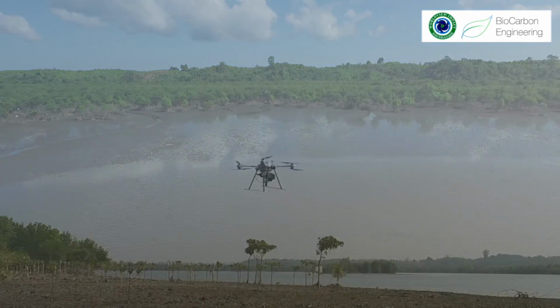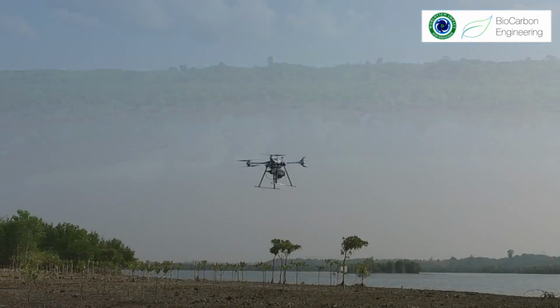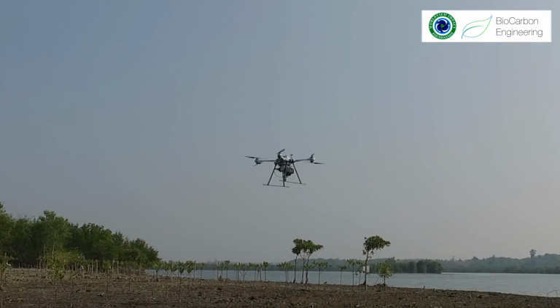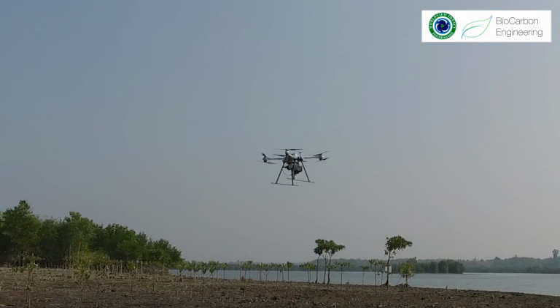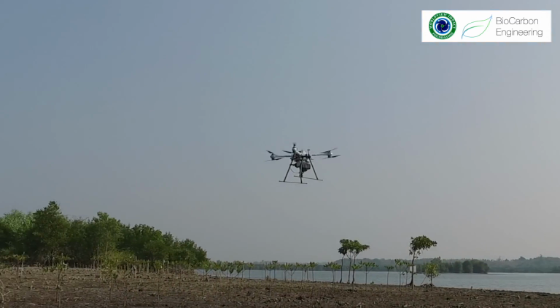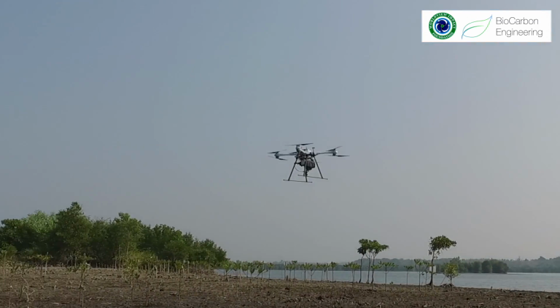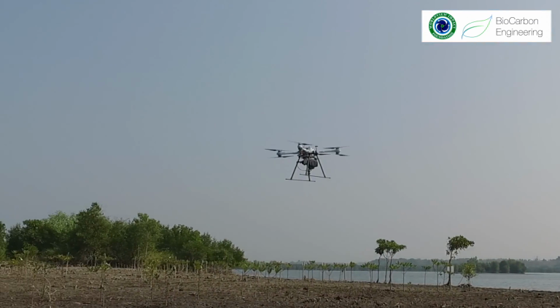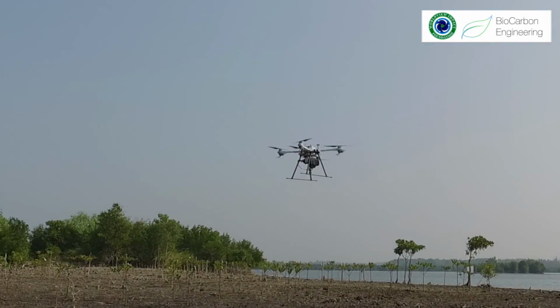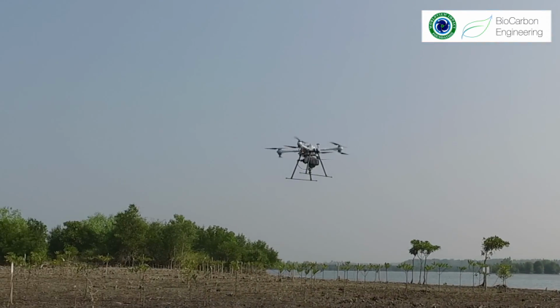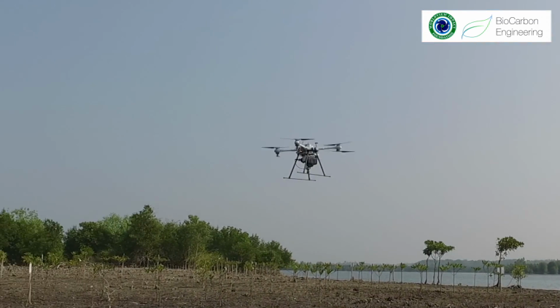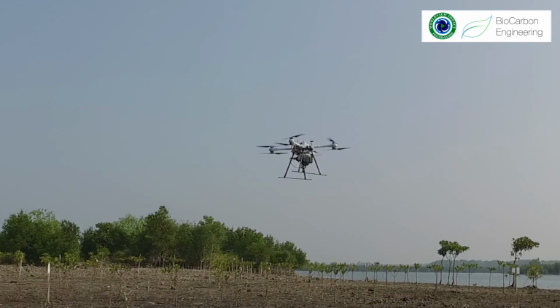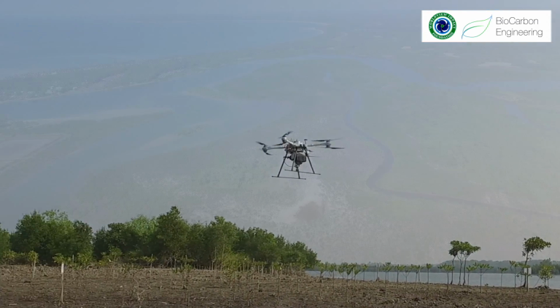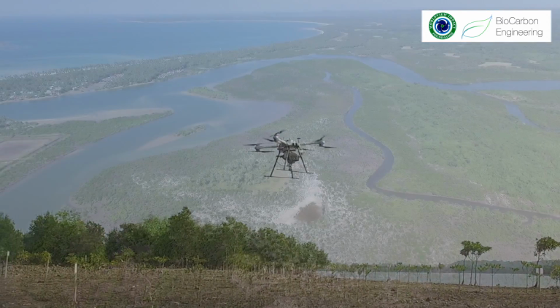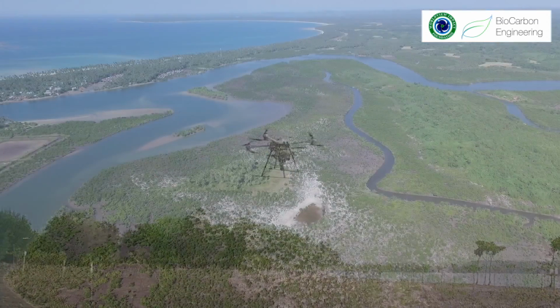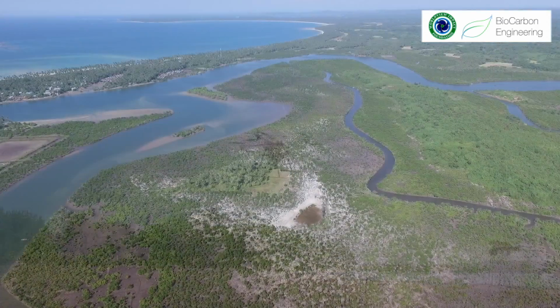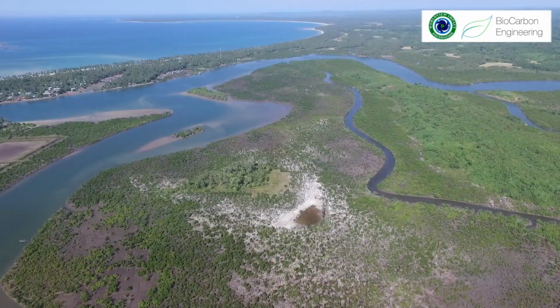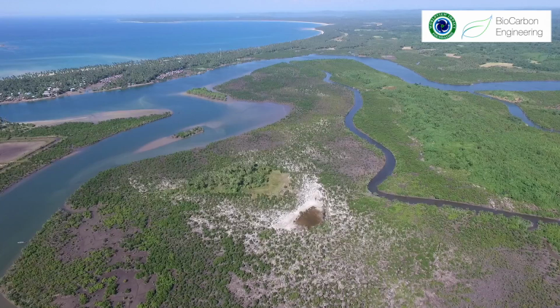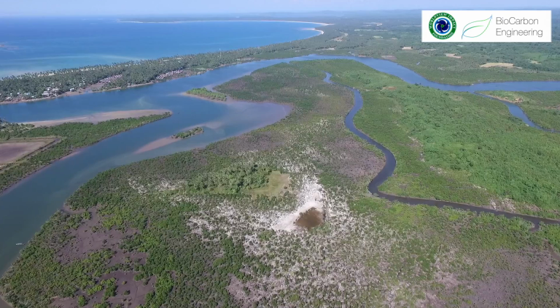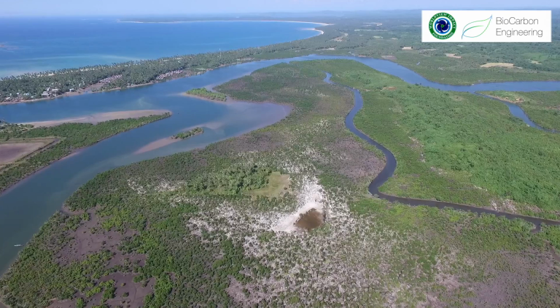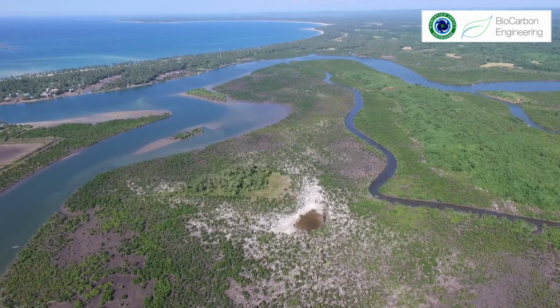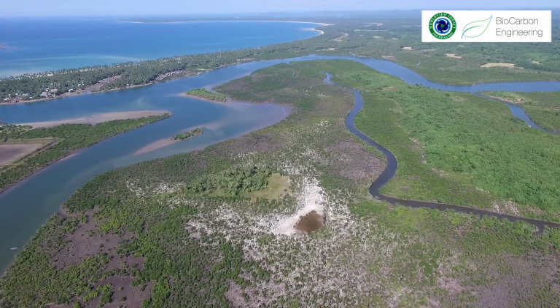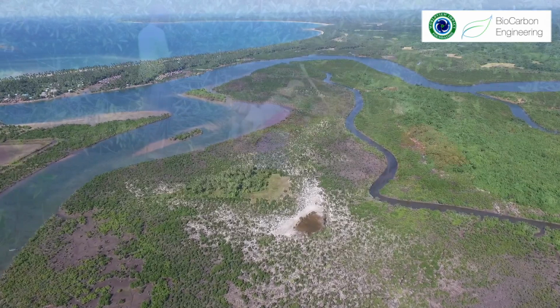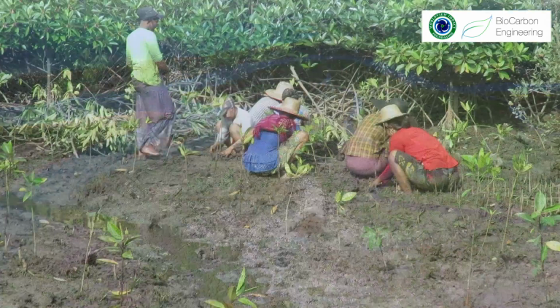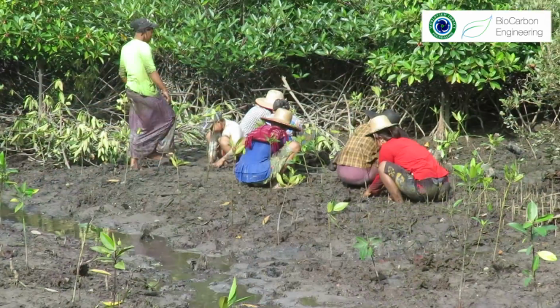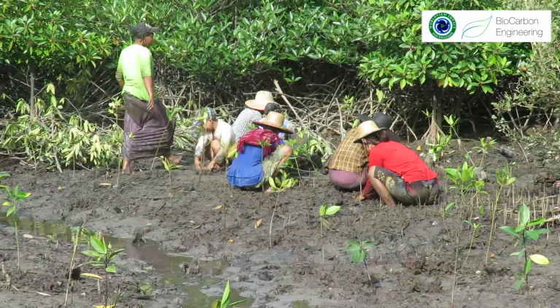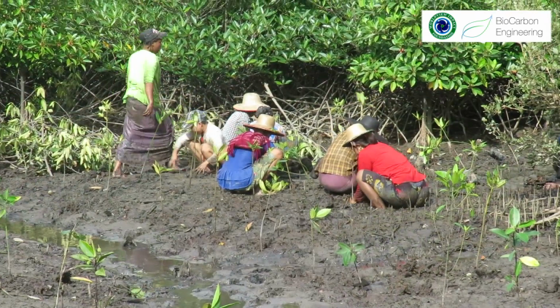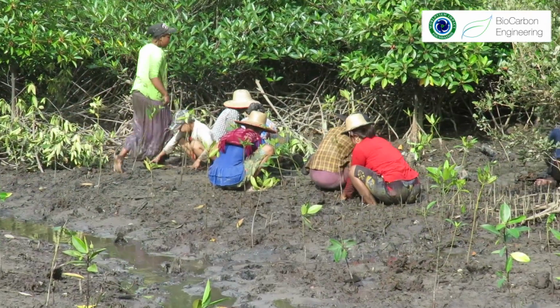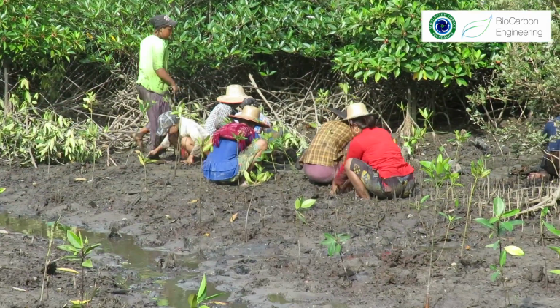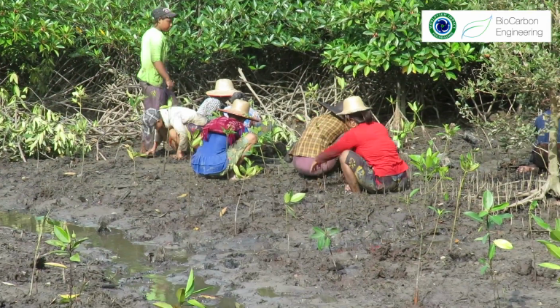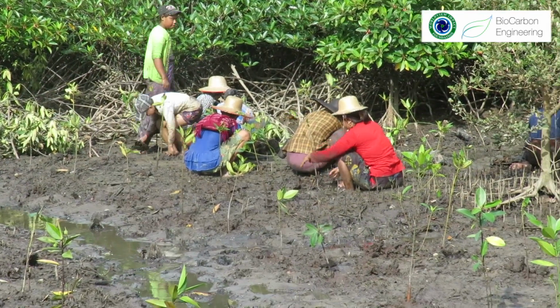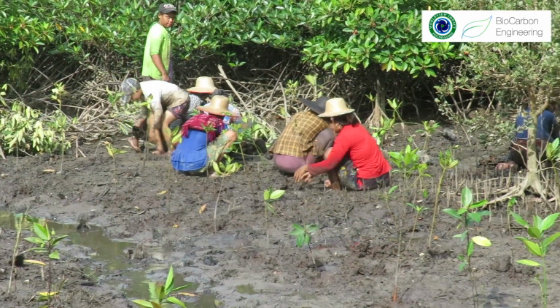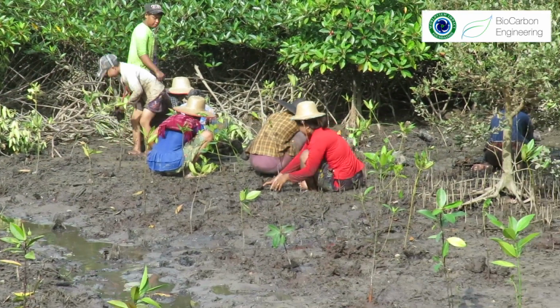For drones, this is perfect because the access to this land is very limited and we can supplement hand planting.